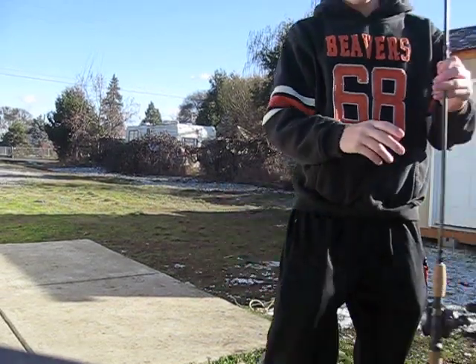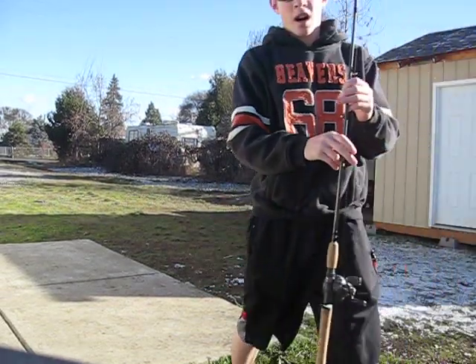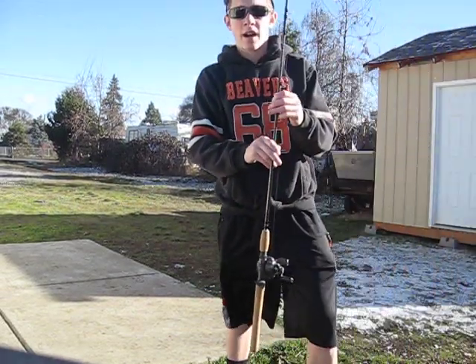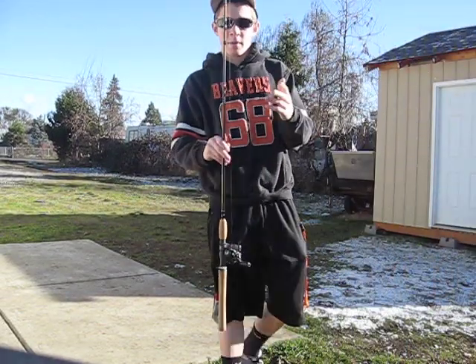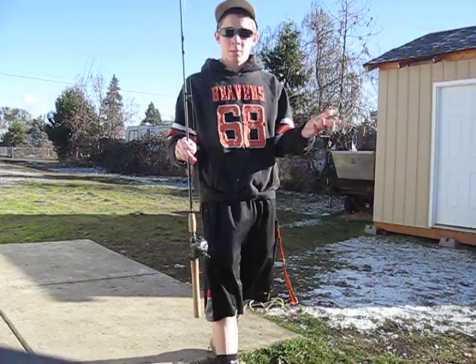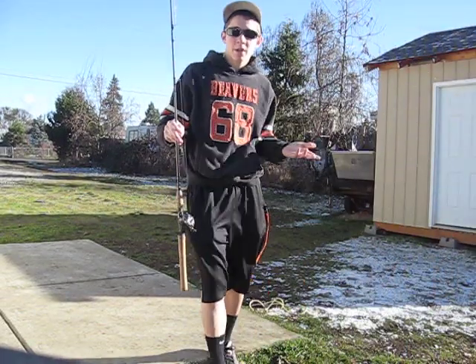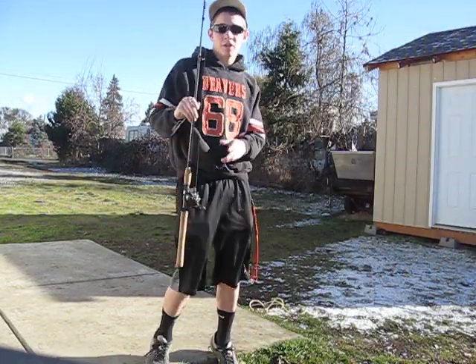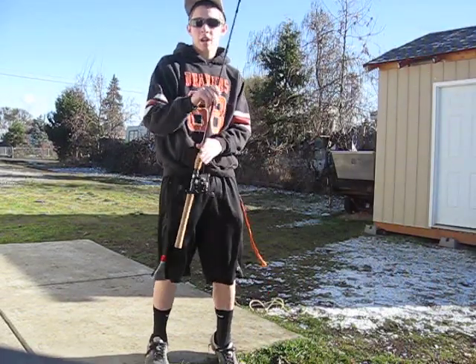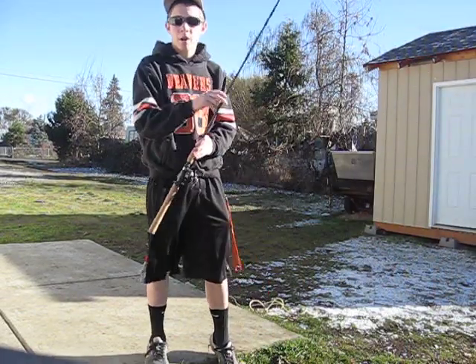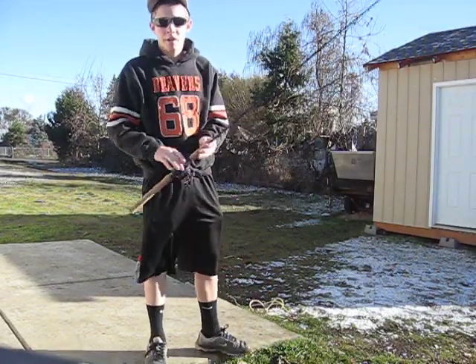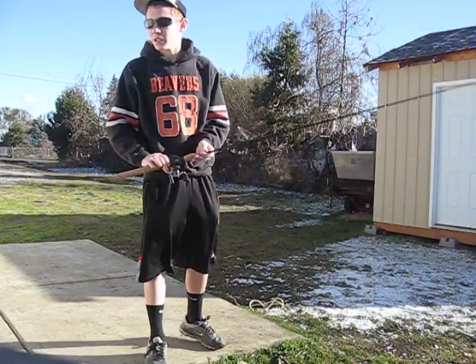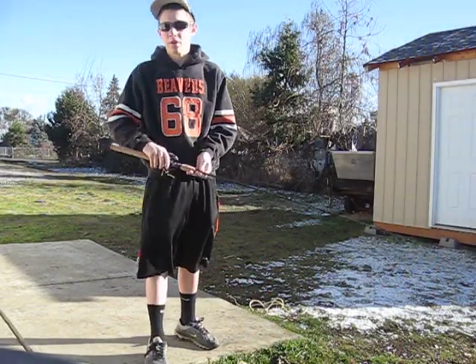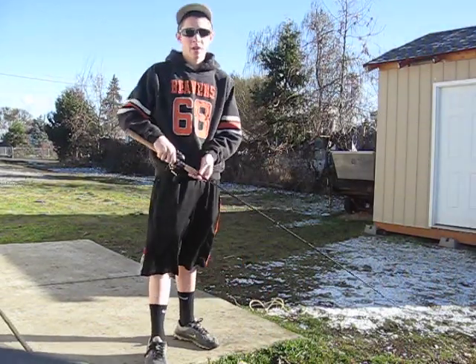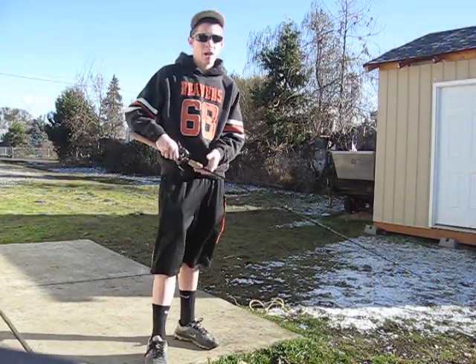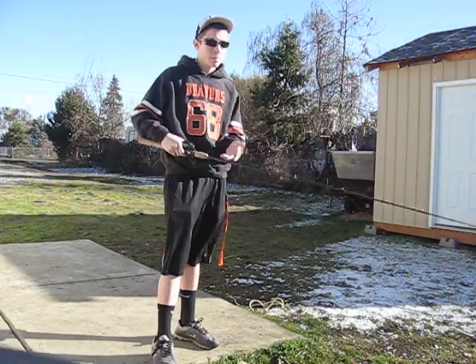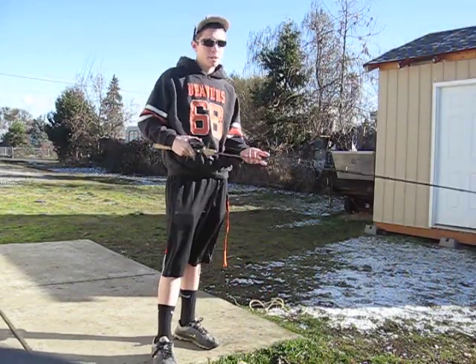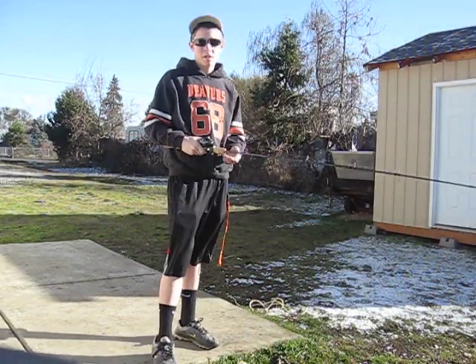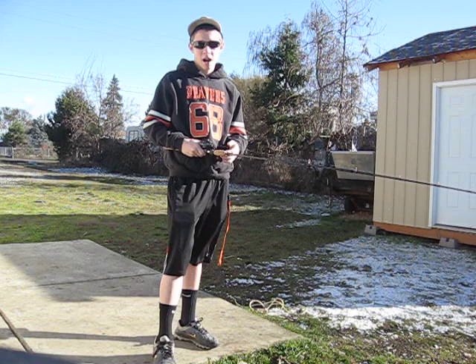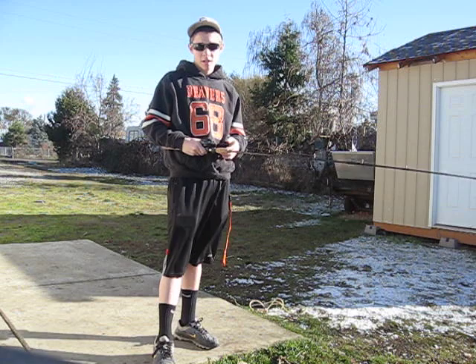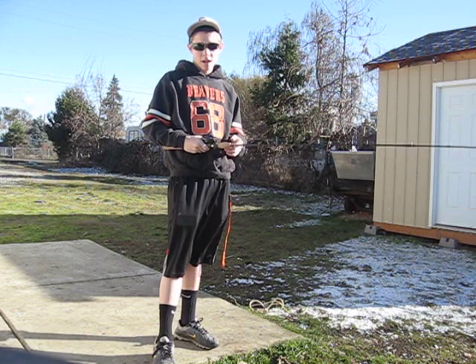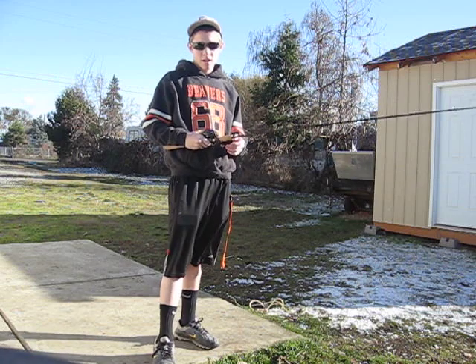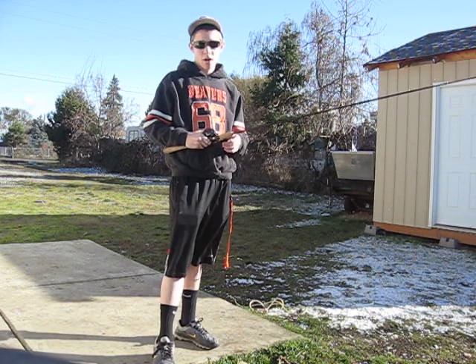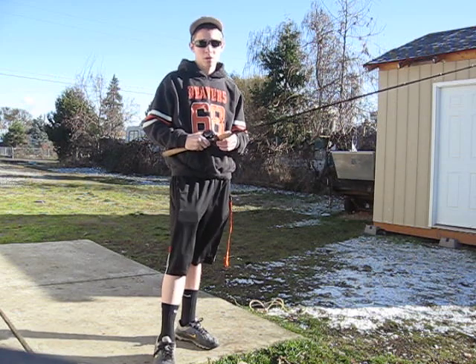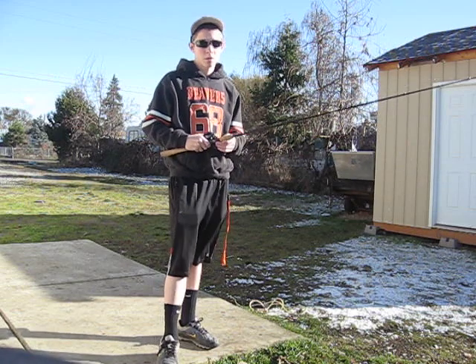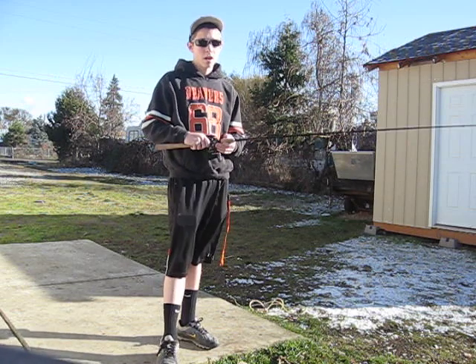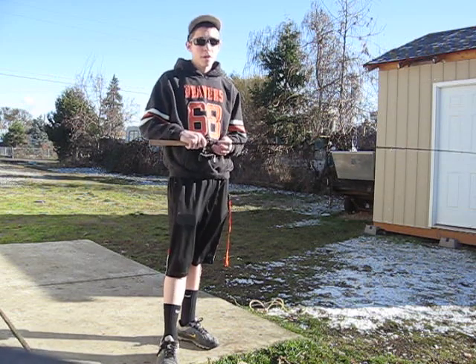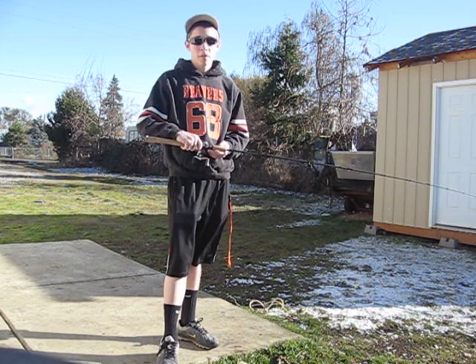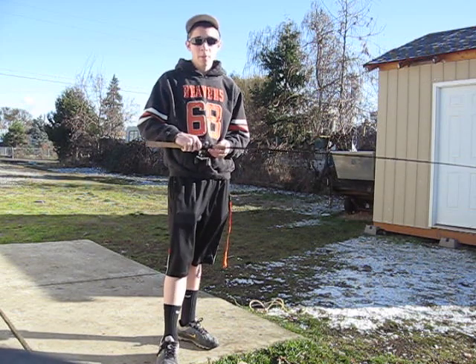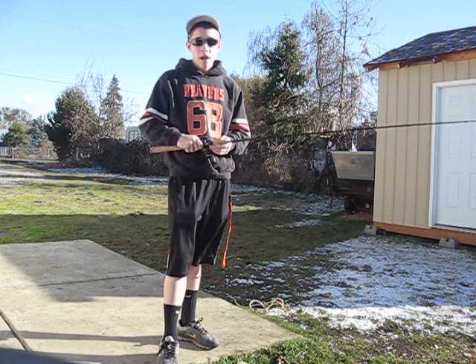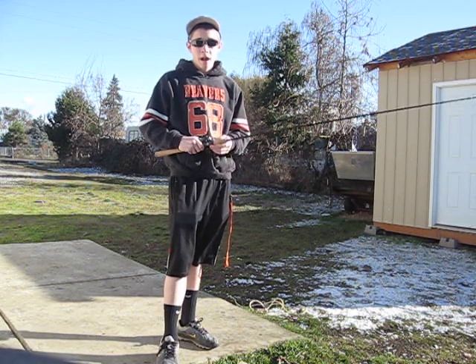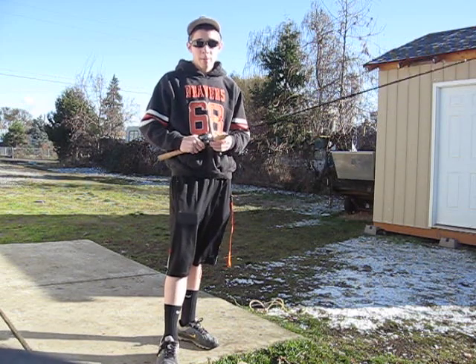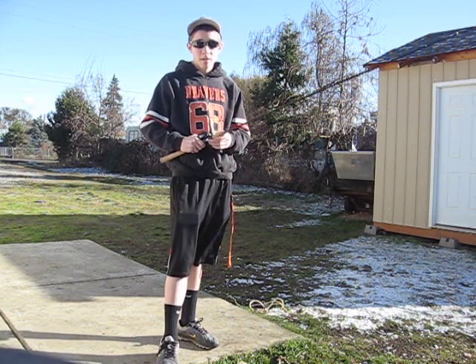Hi, I'm Dylan Pierce and we're out here in Southern Oregon. I'm going to be teaching you guys today on how to flip and pitch.